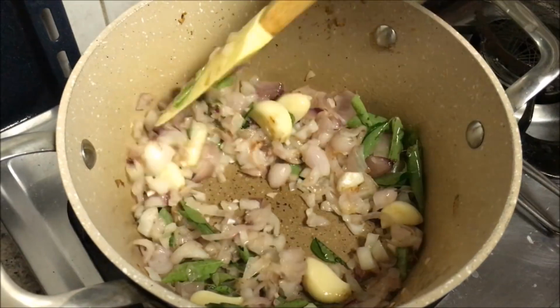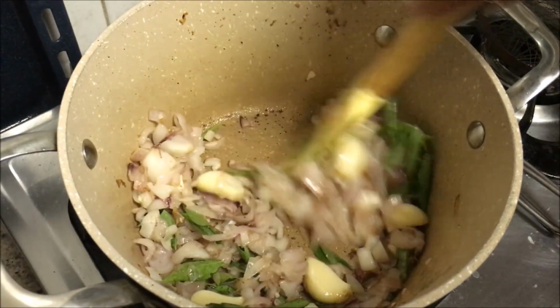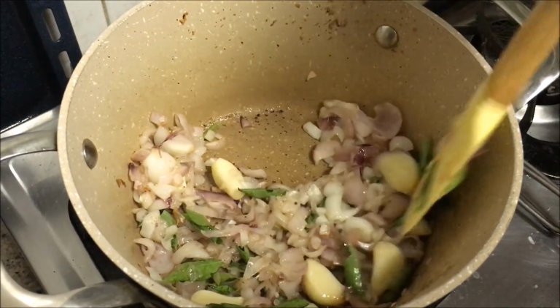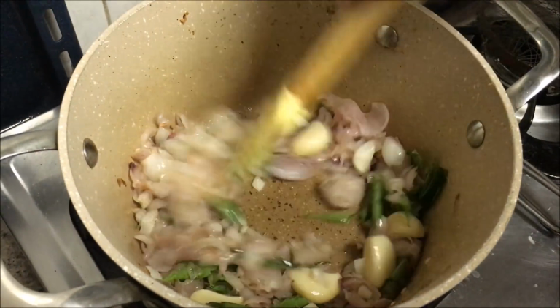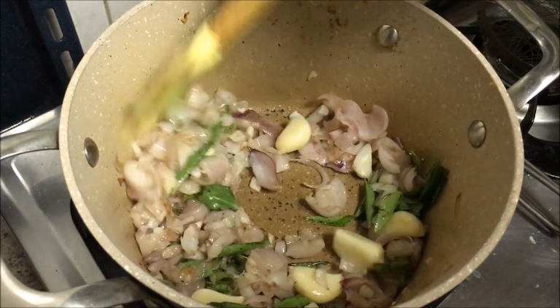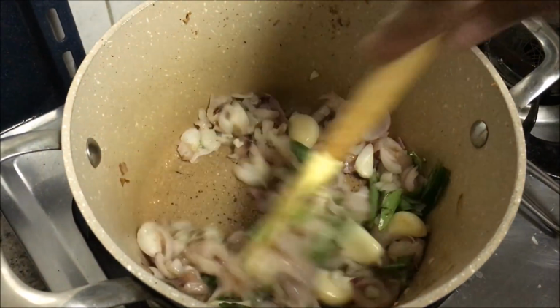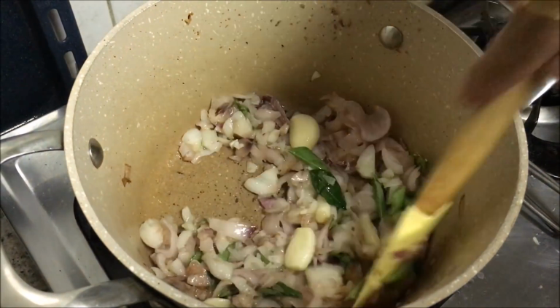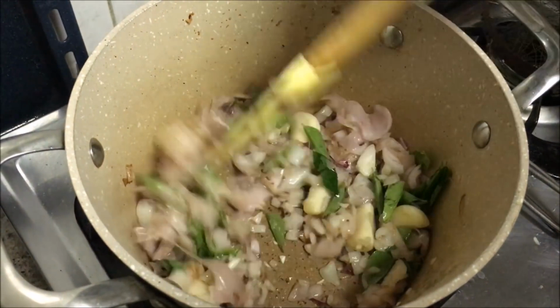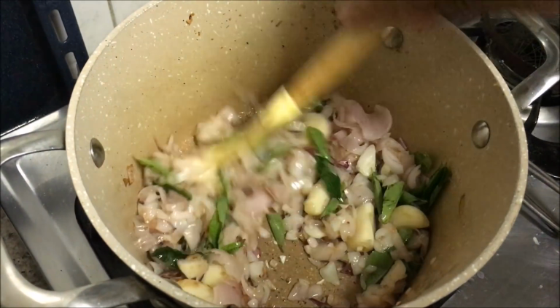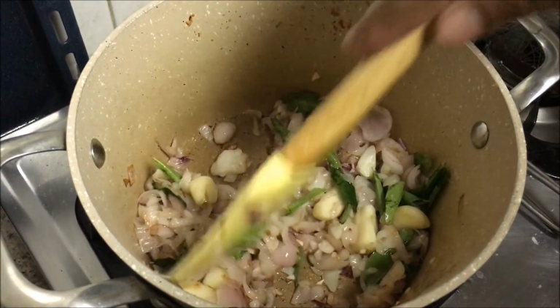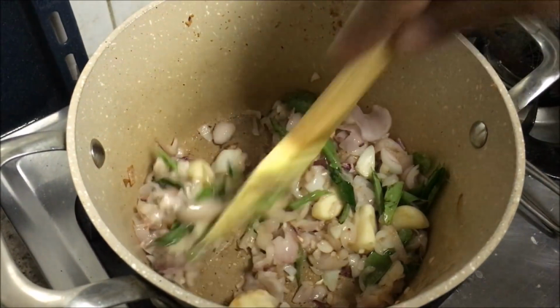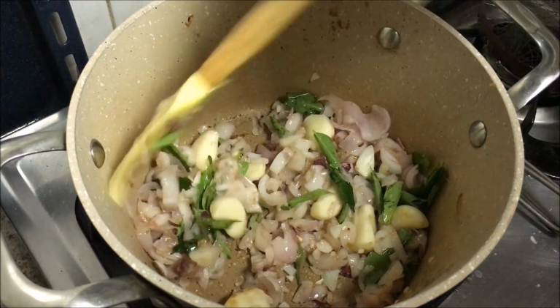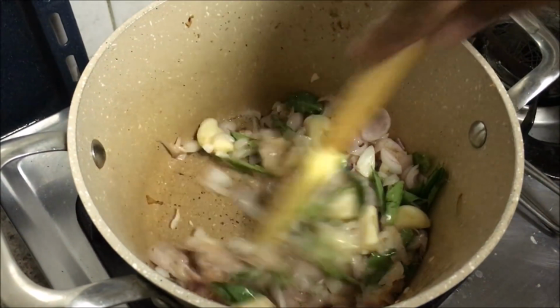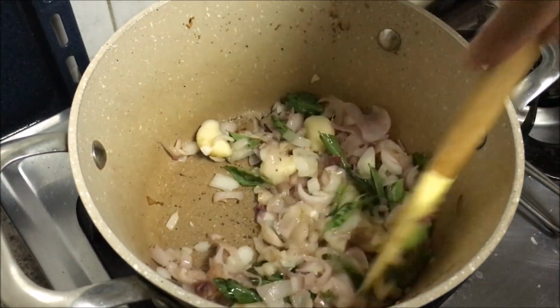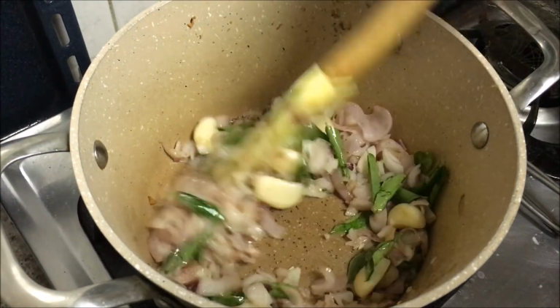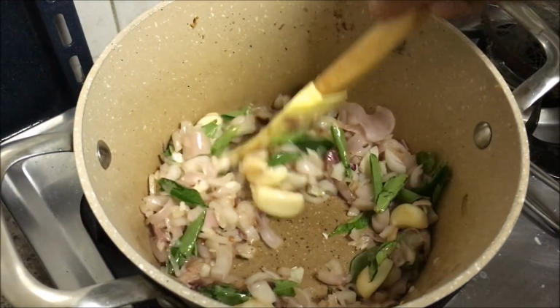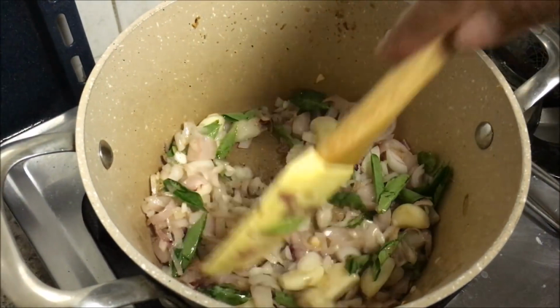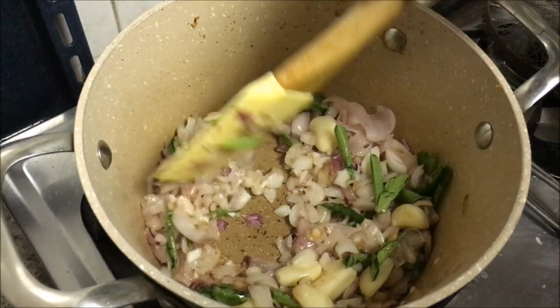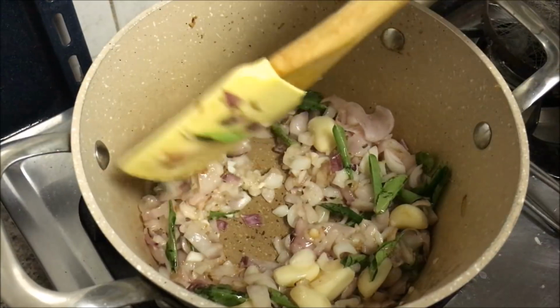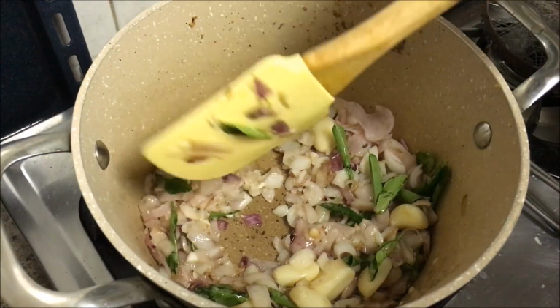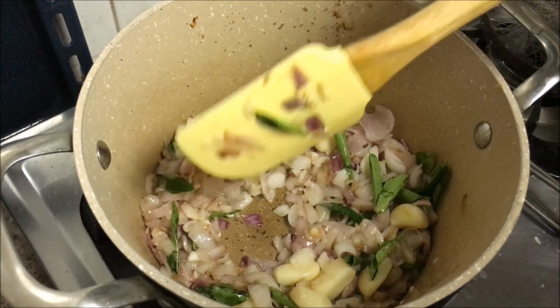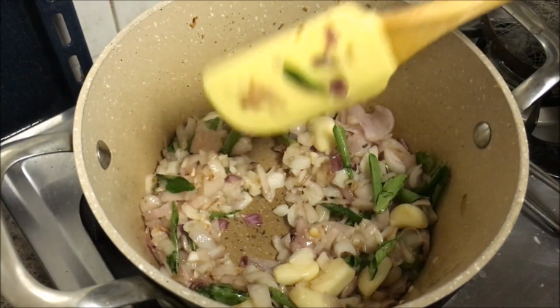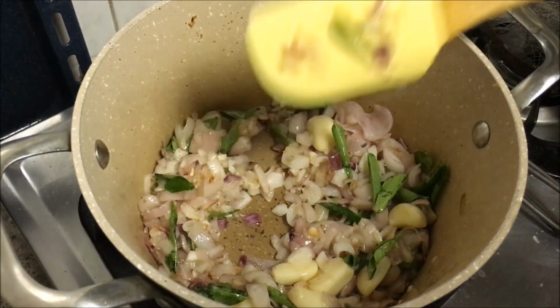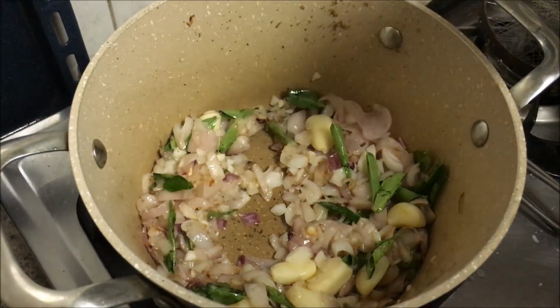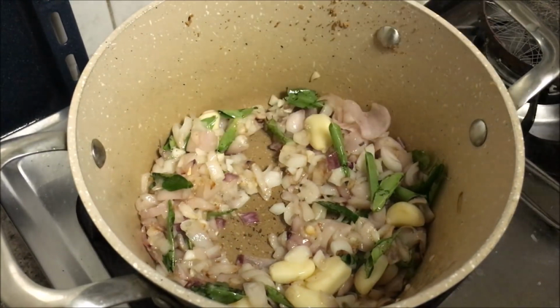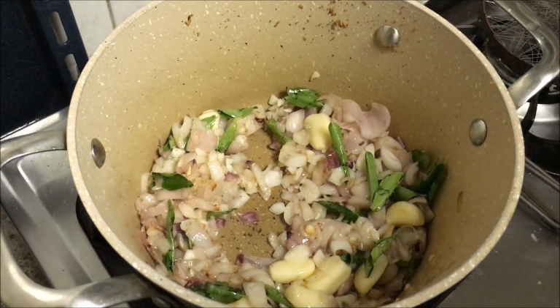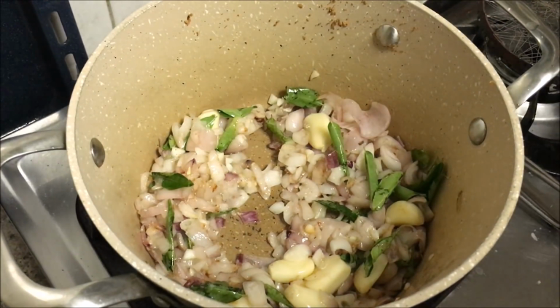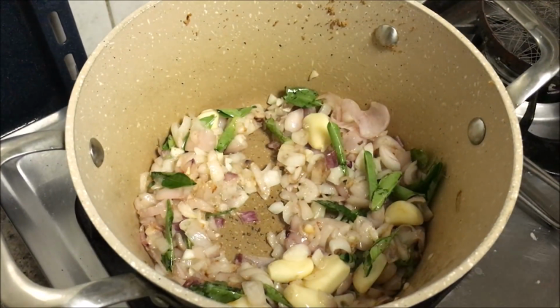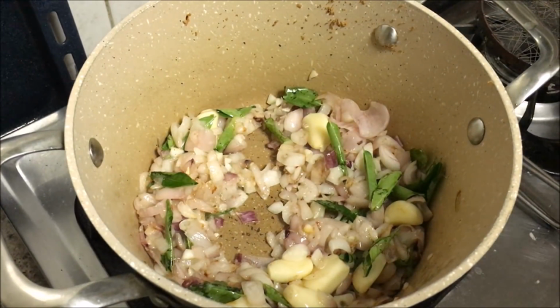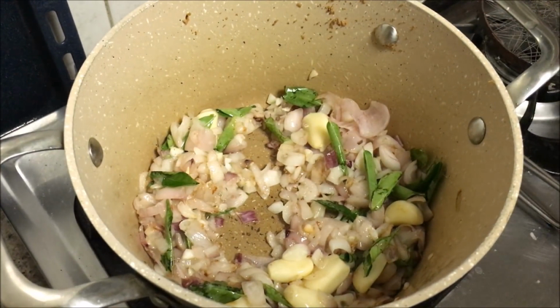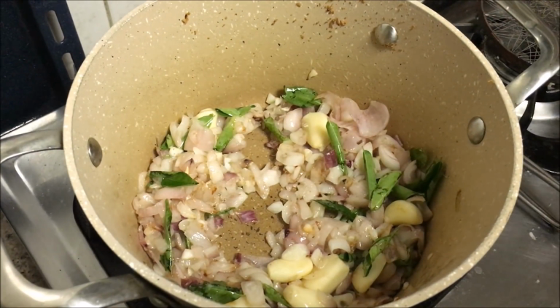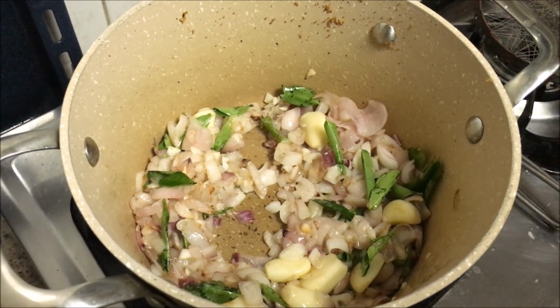The onions are now done. You need to cool this mixture and then put it in the mixer.